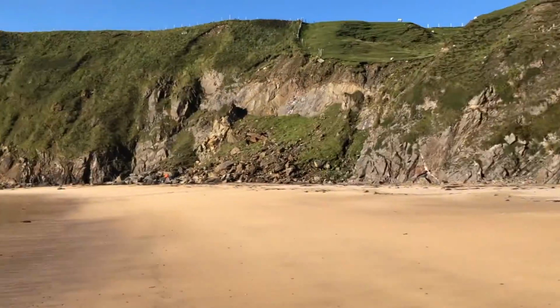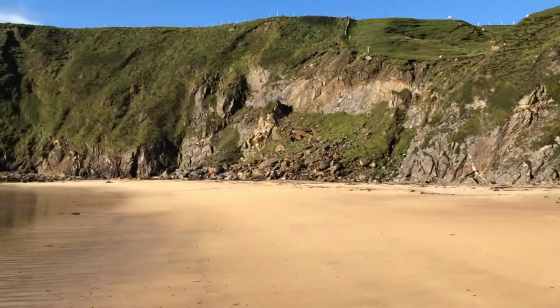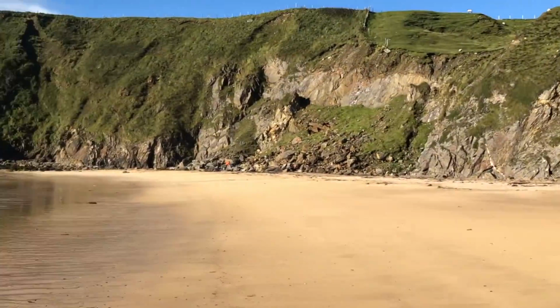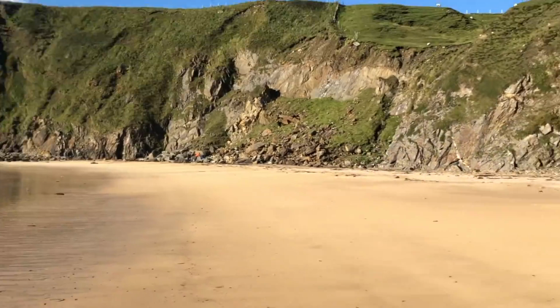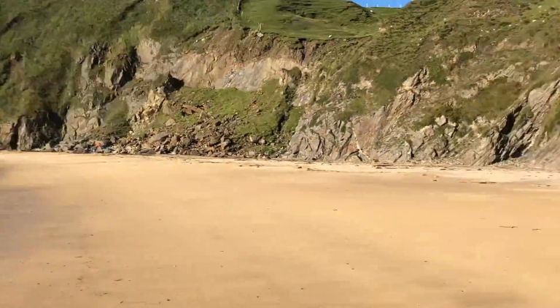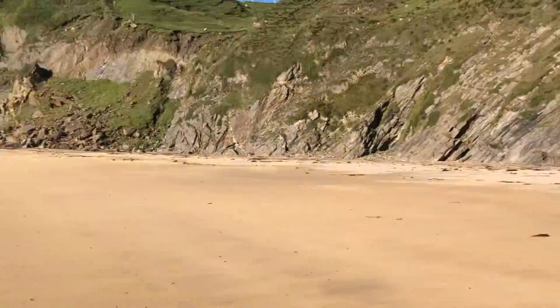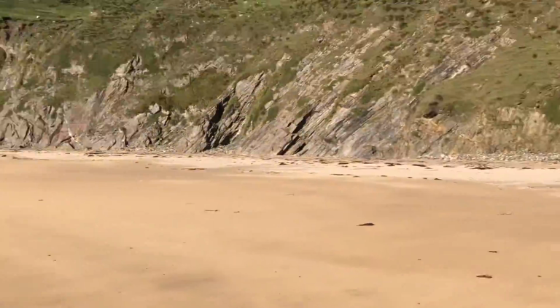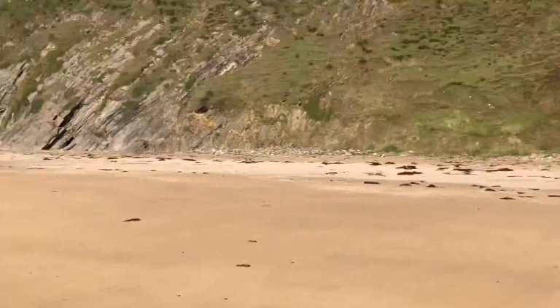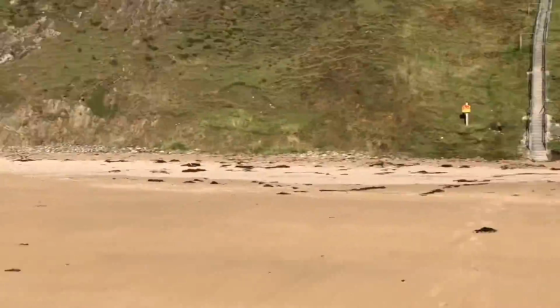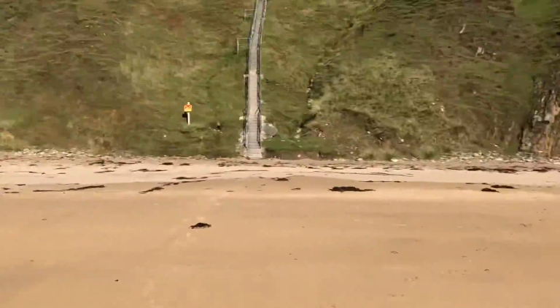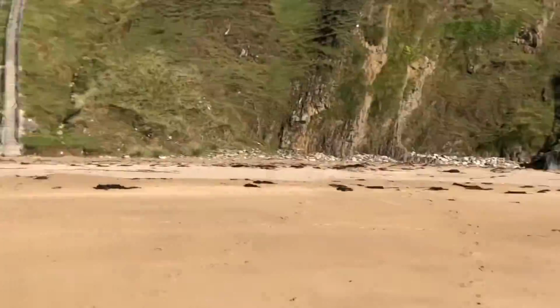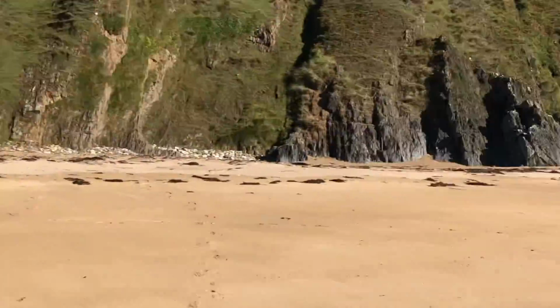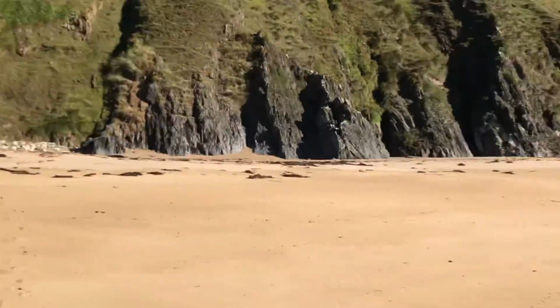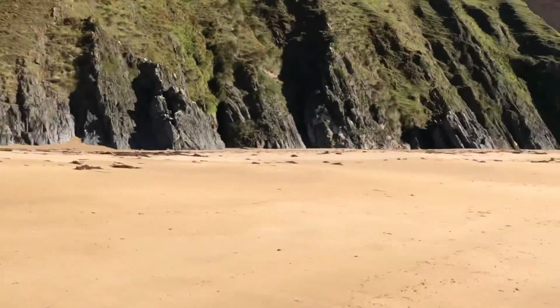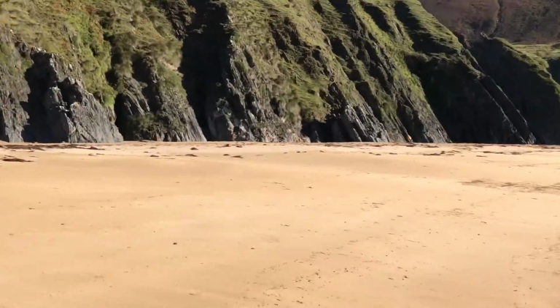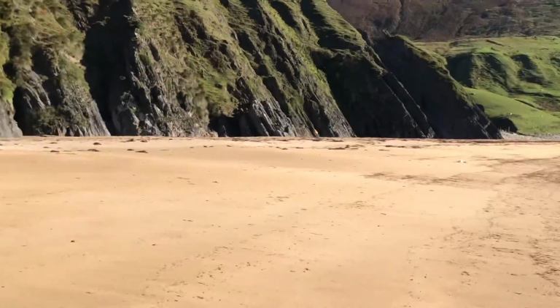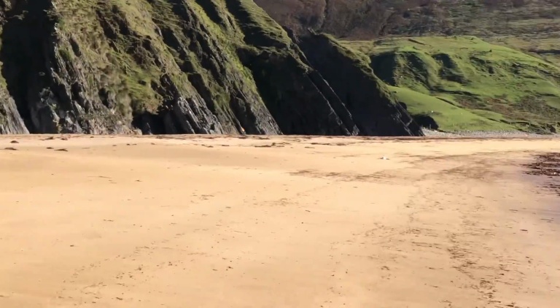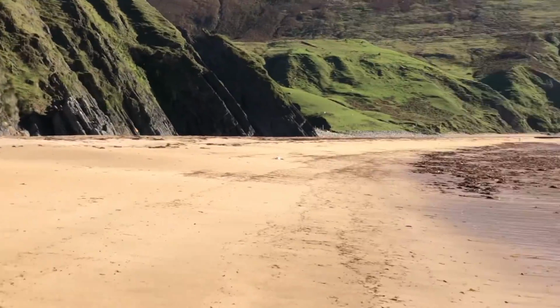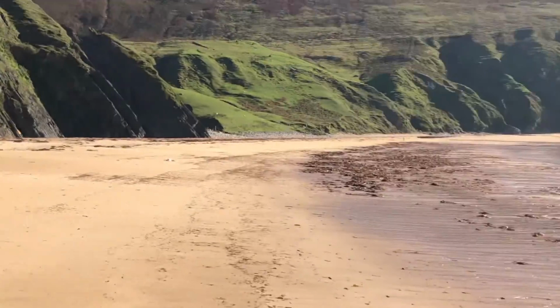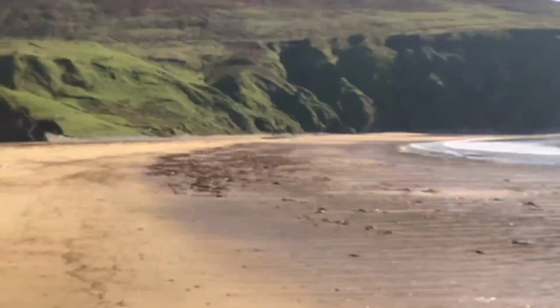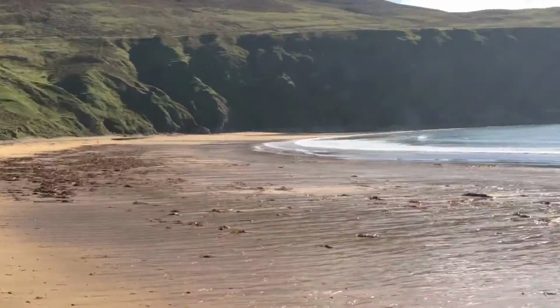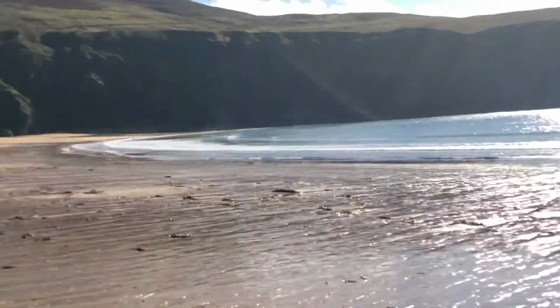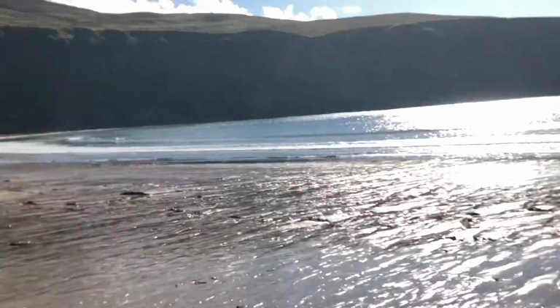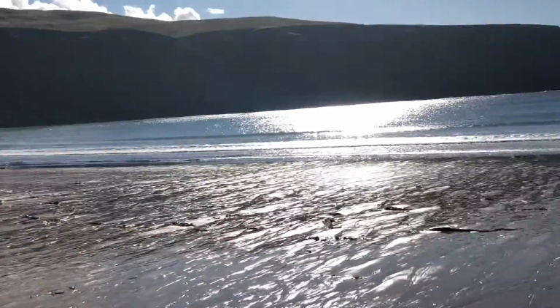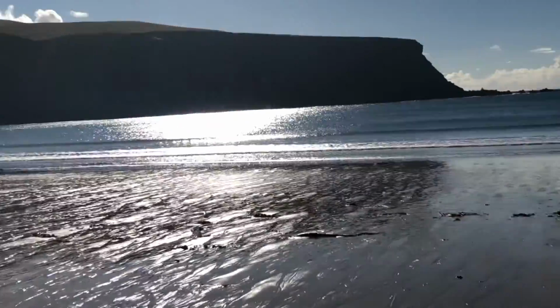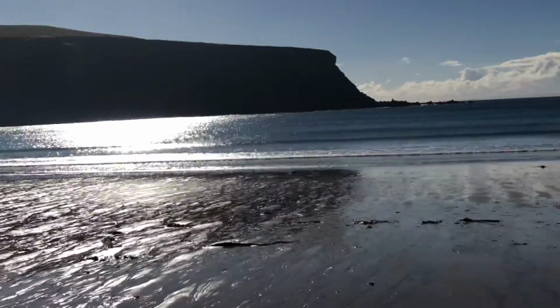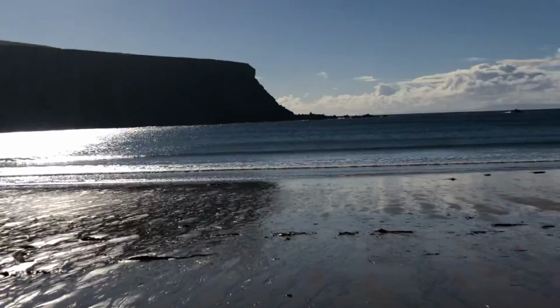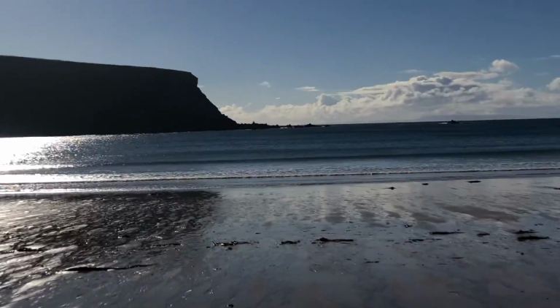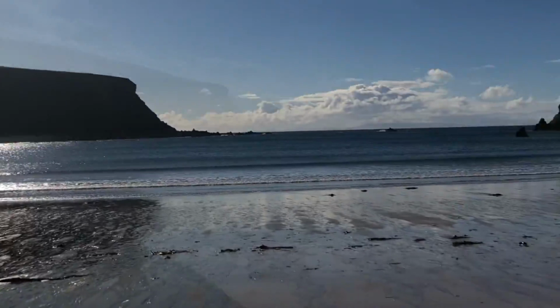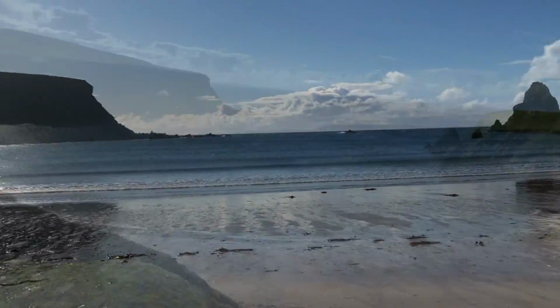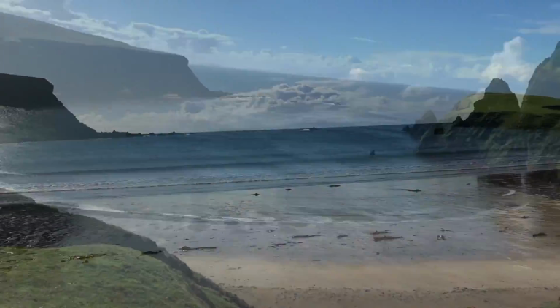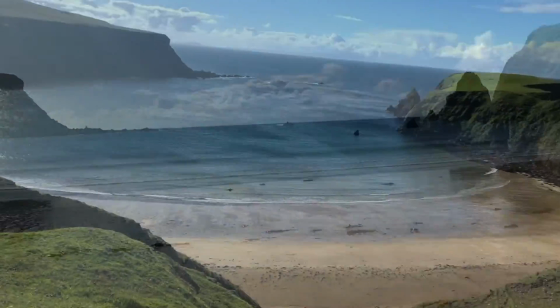It's just surrounded by cliffs, and that's where we're fishing today.